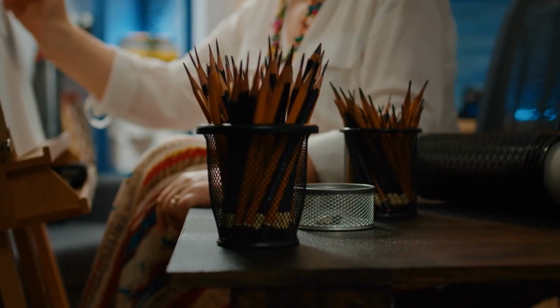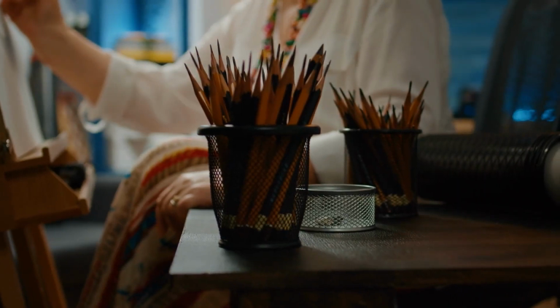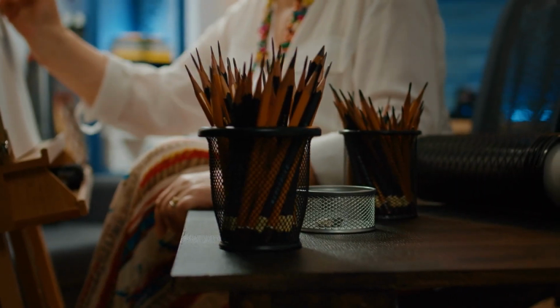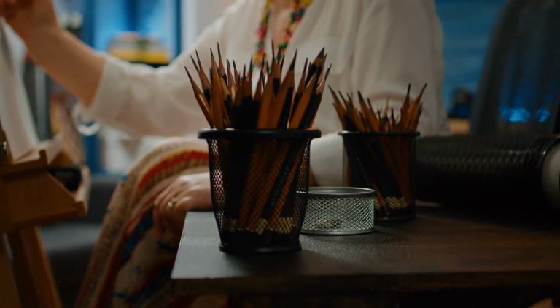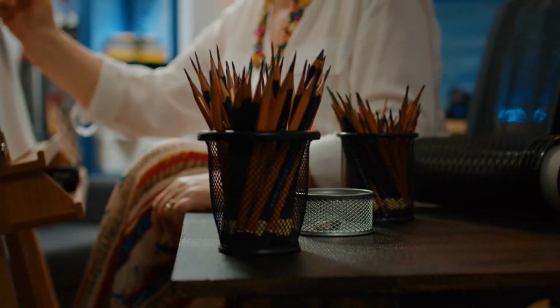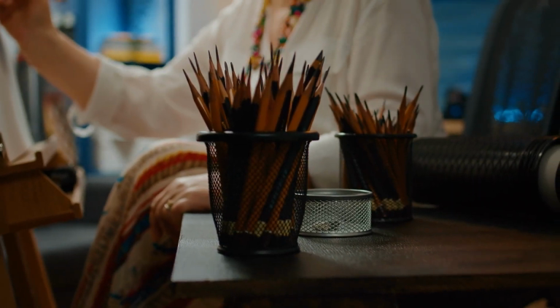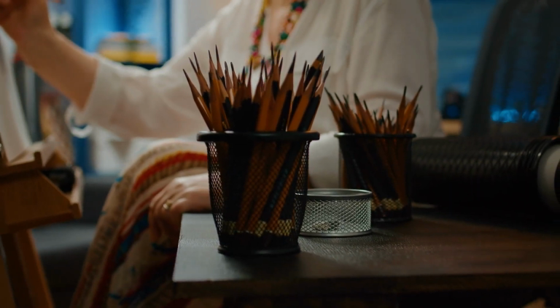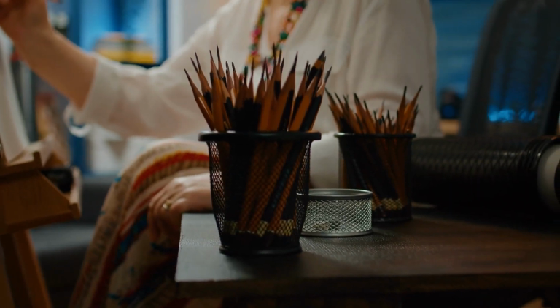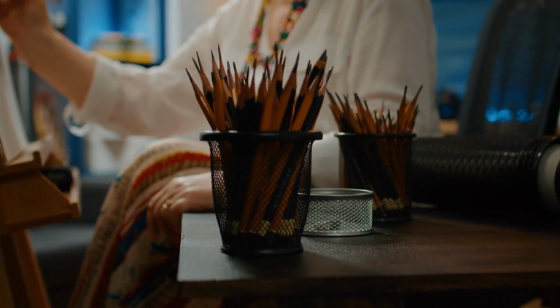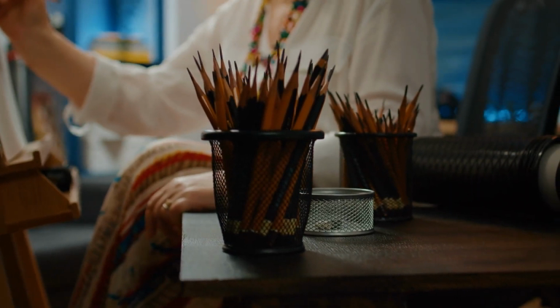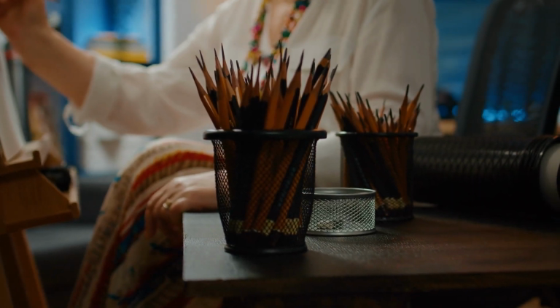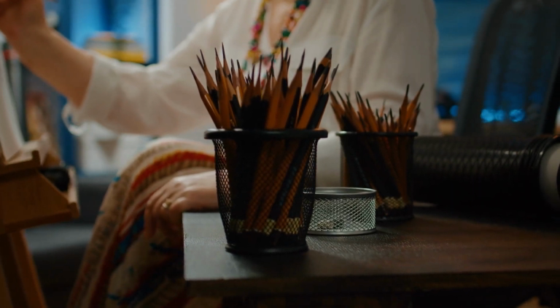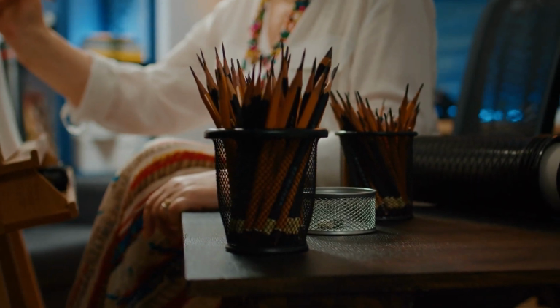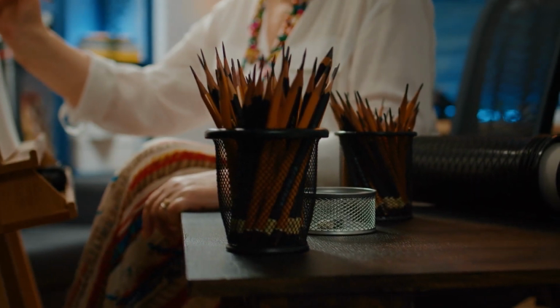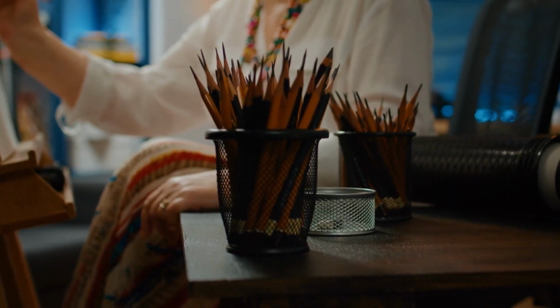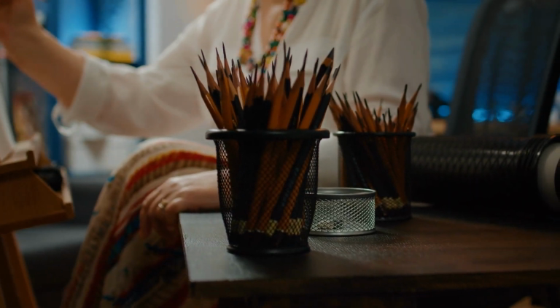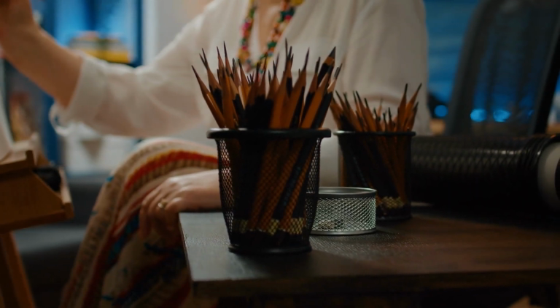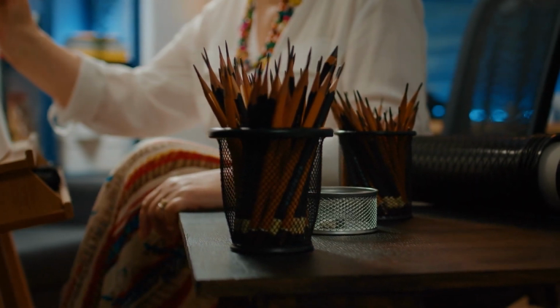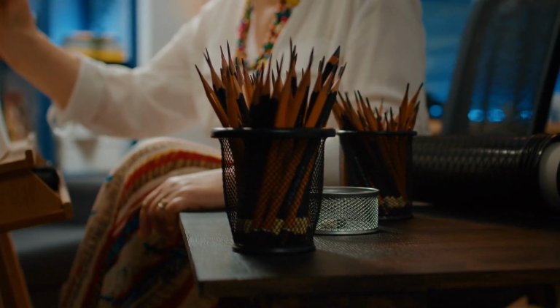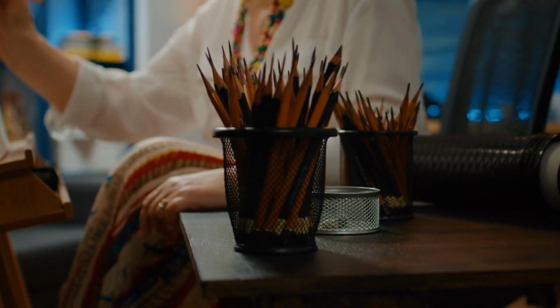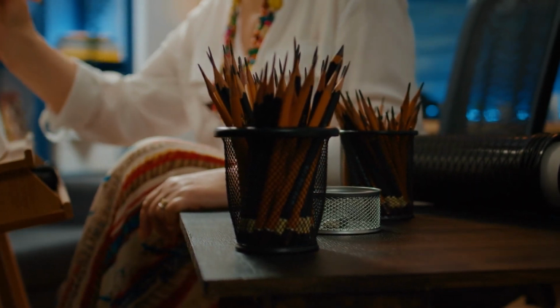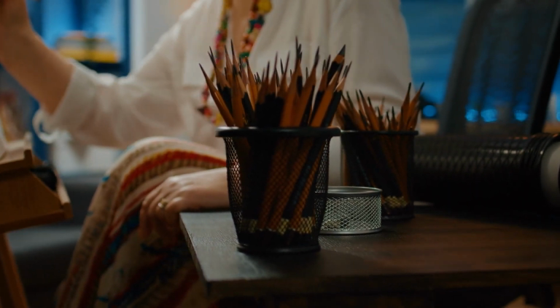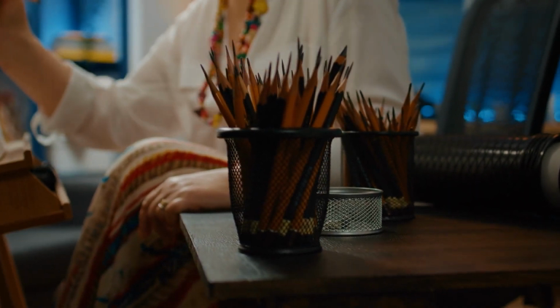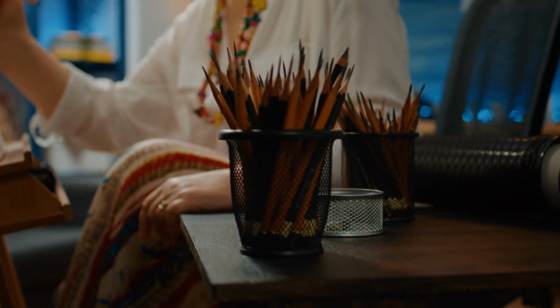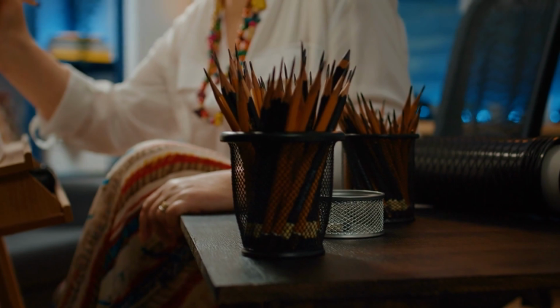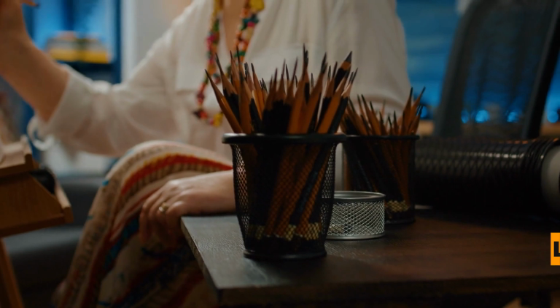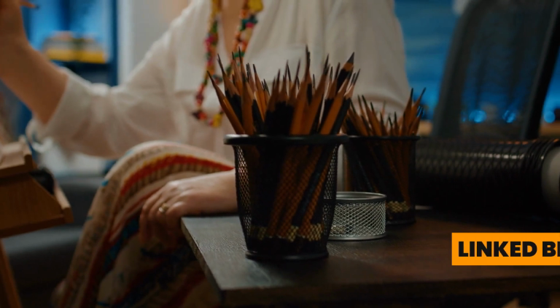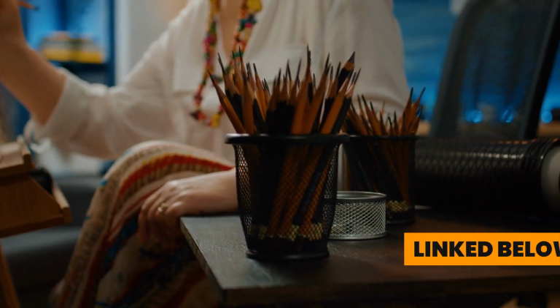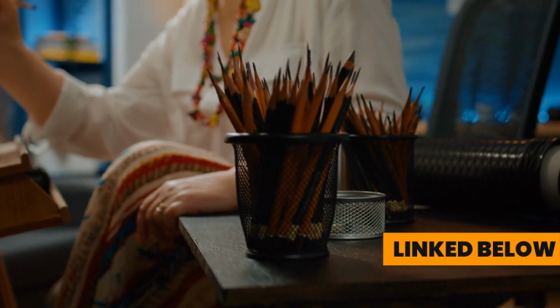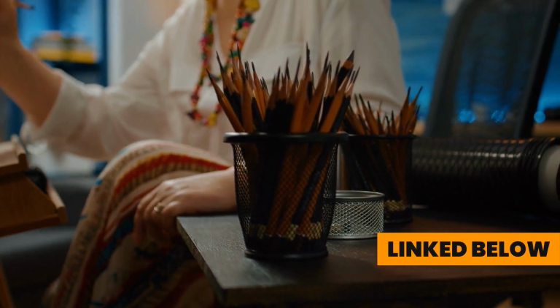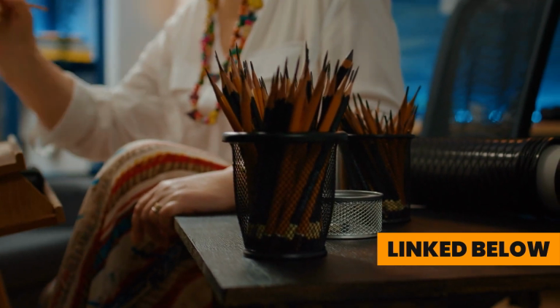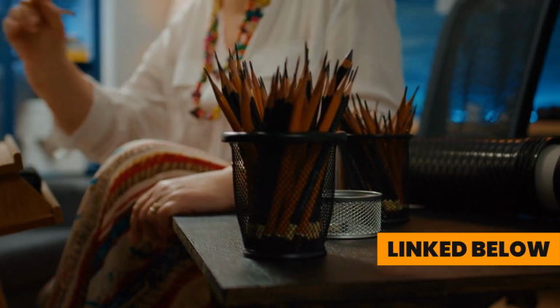Oh, and by the way, we also have a stool that we love to use with this easel. Check it out at the link below.